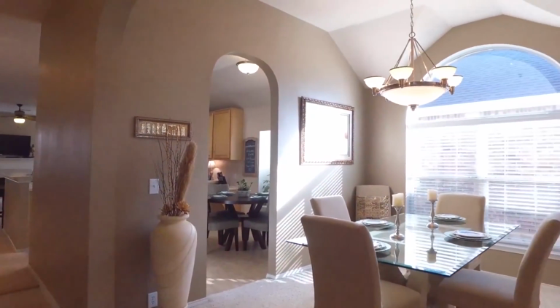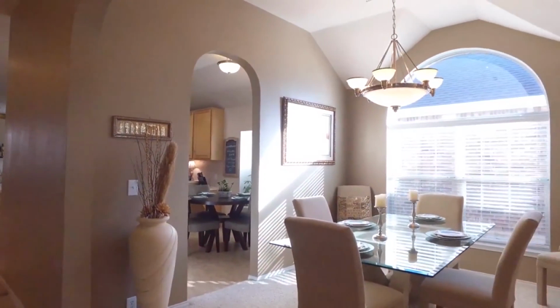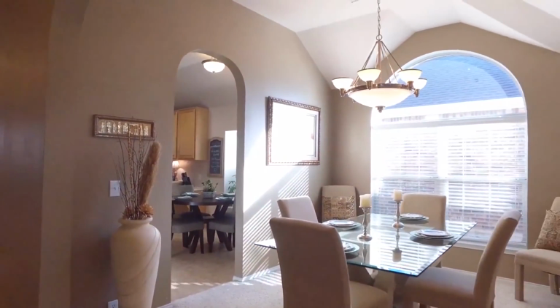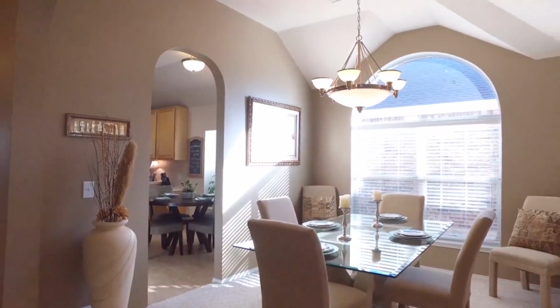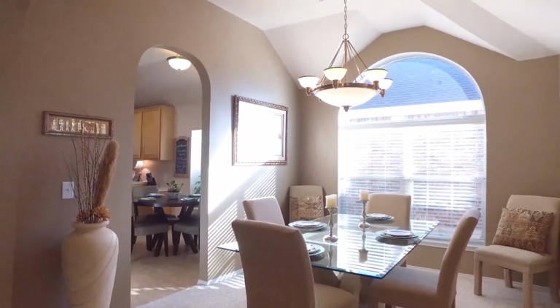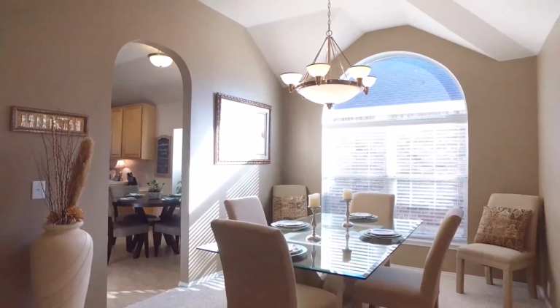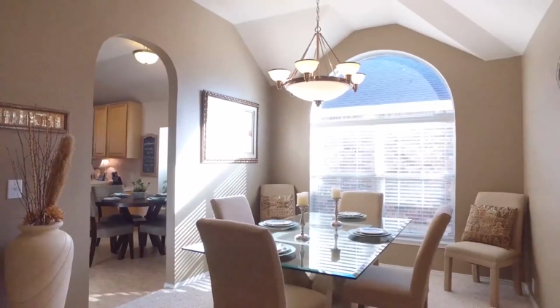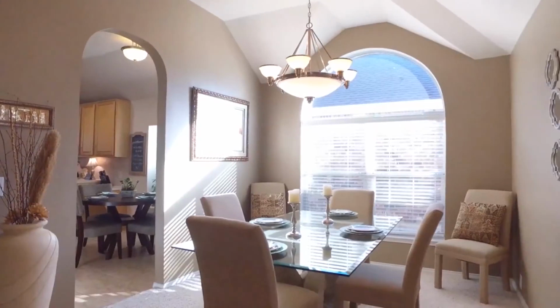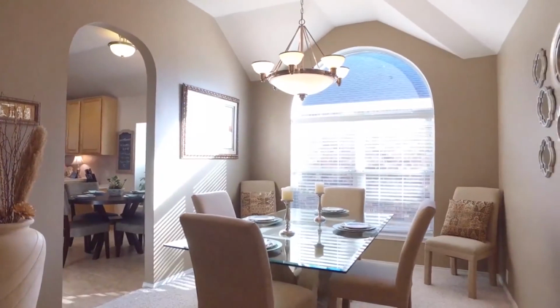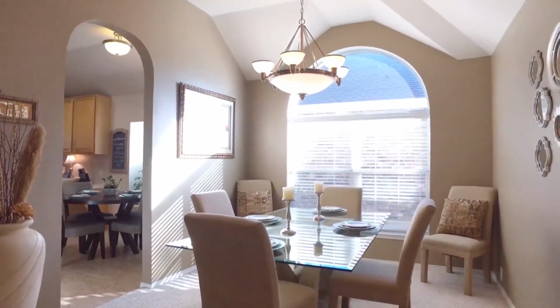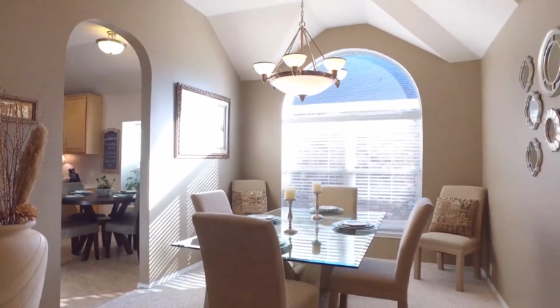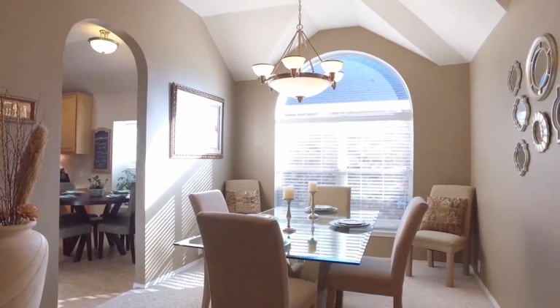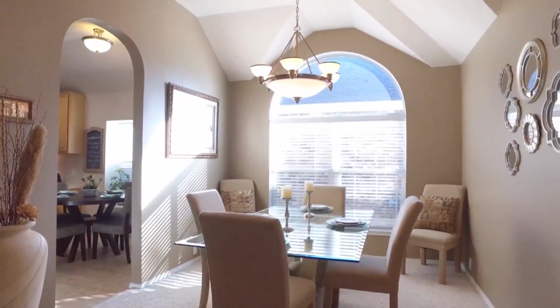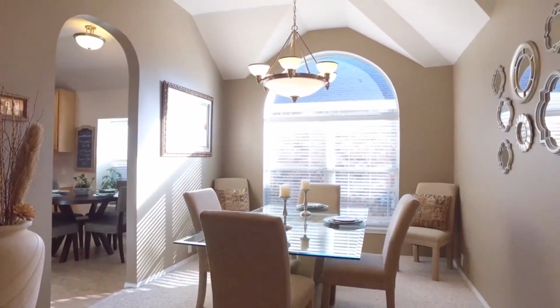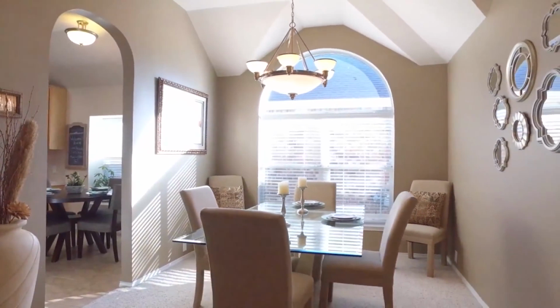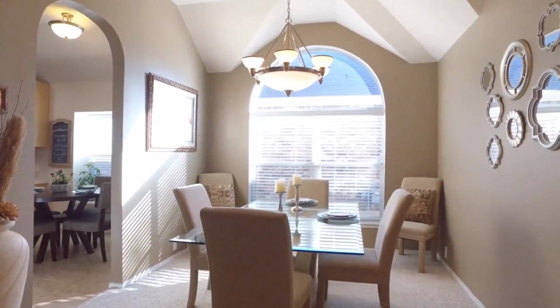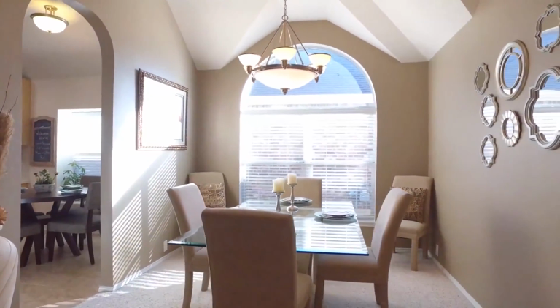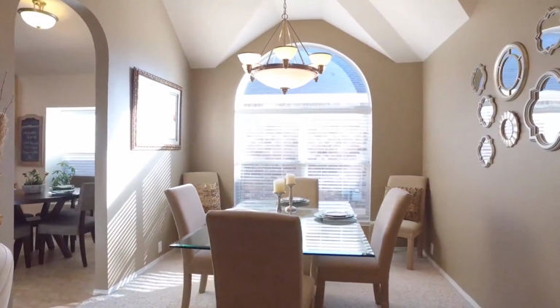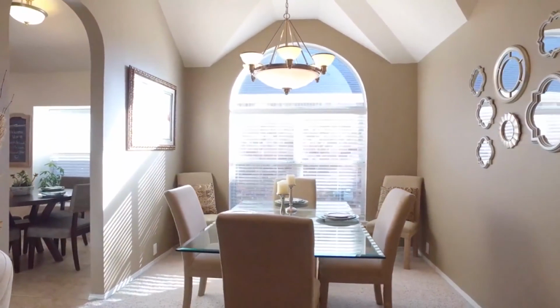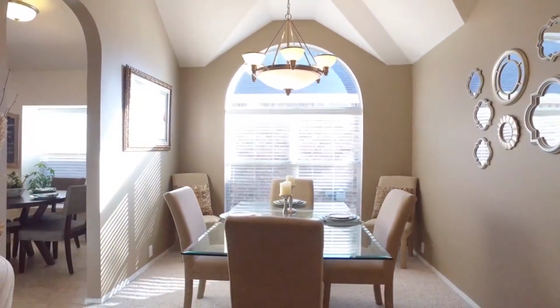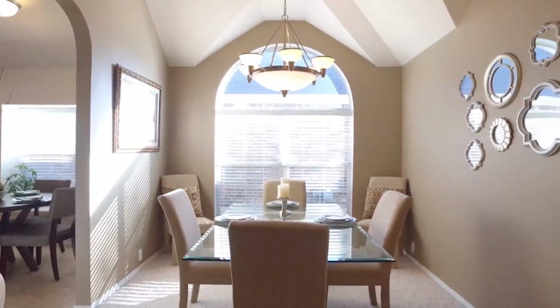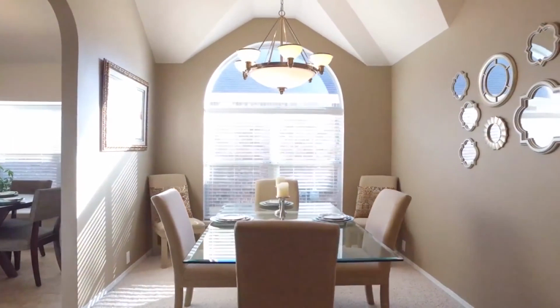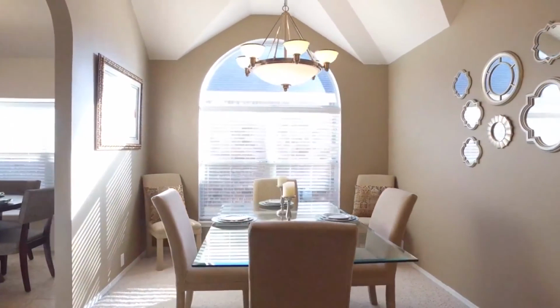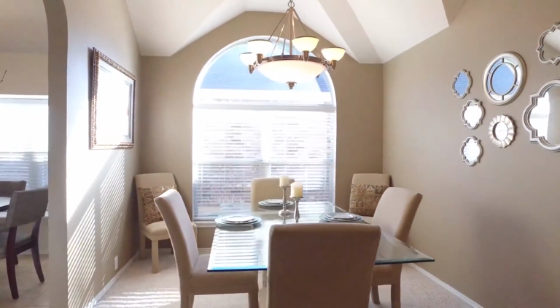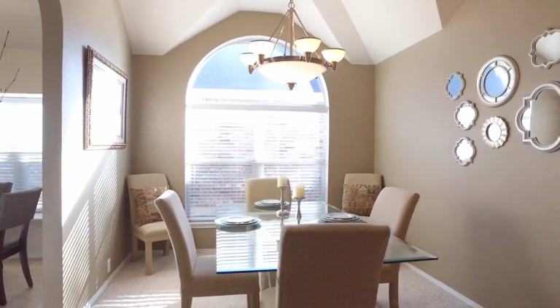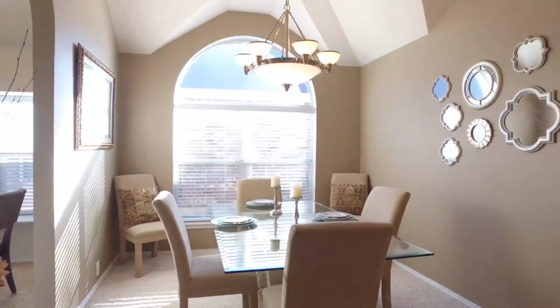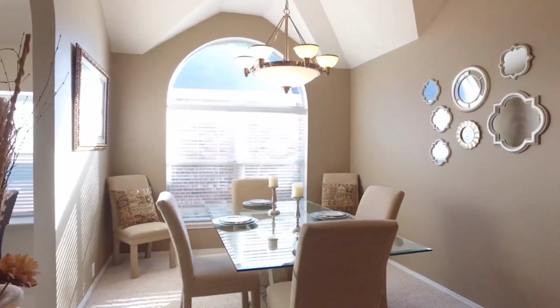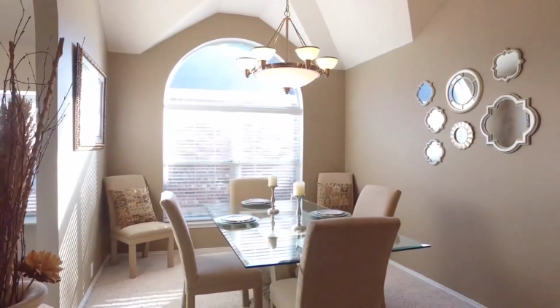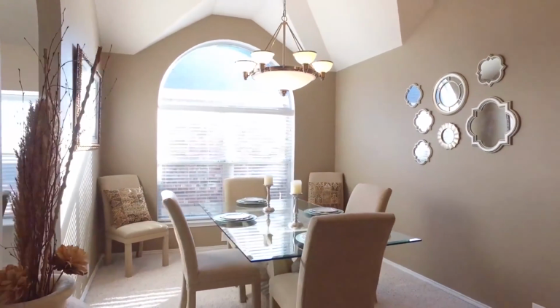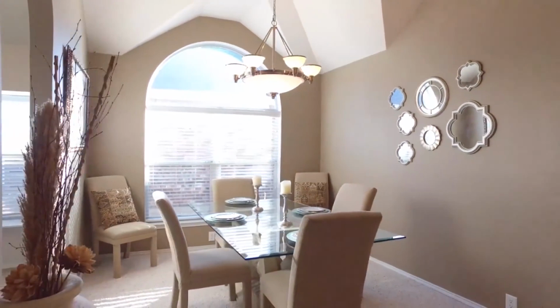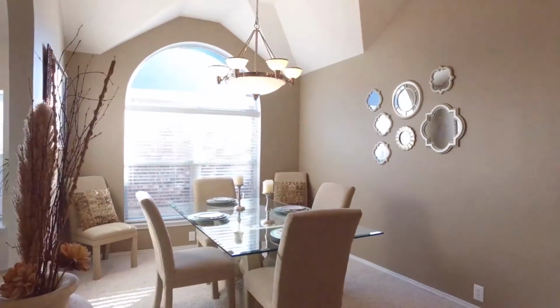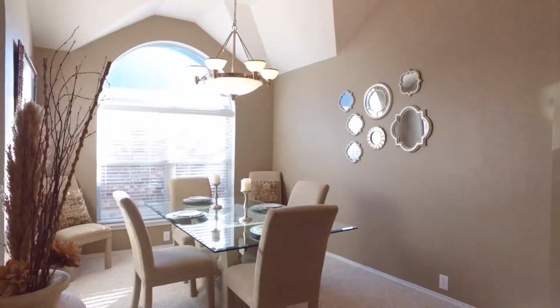A beautiful formal dining room with tons of natural light just off the kitchen. And those ceilings — stunning.